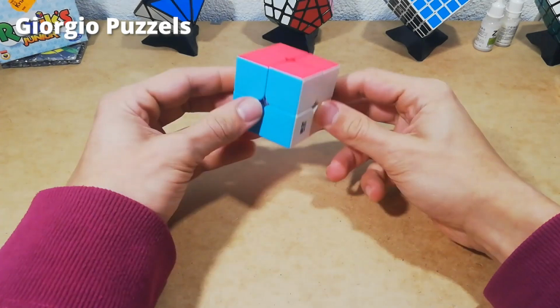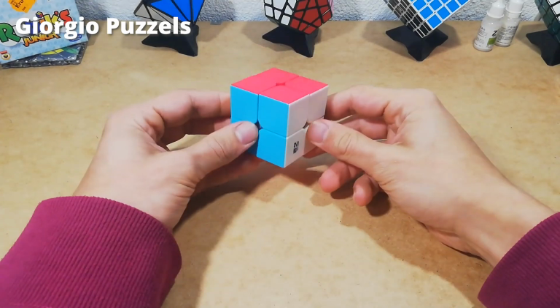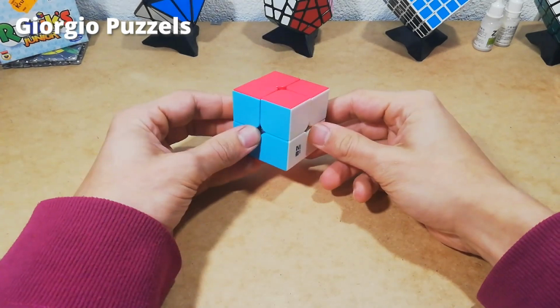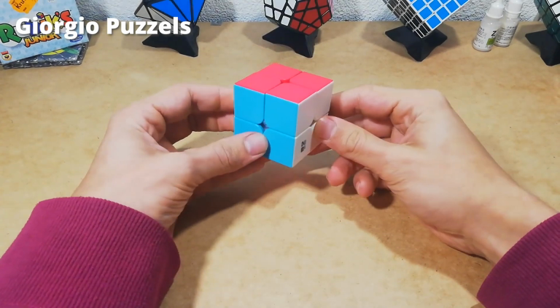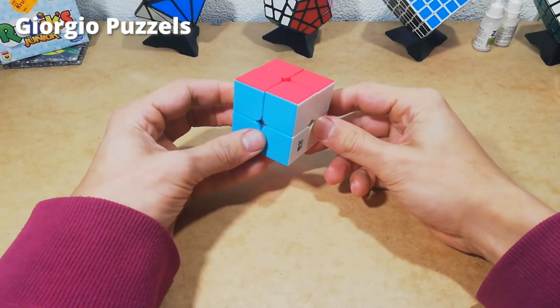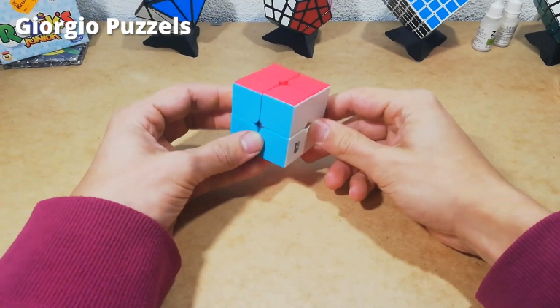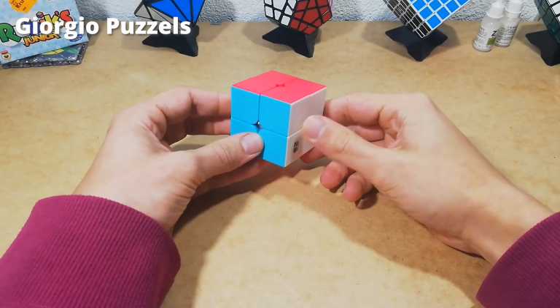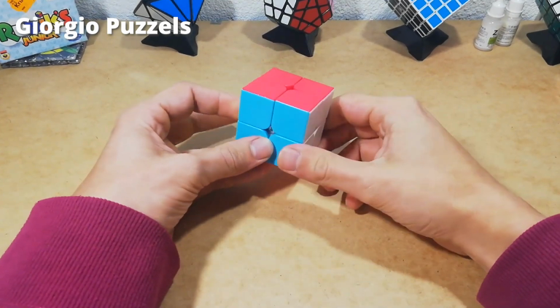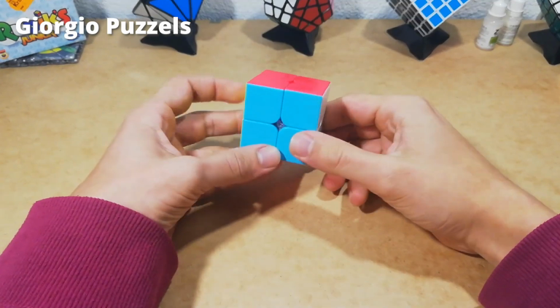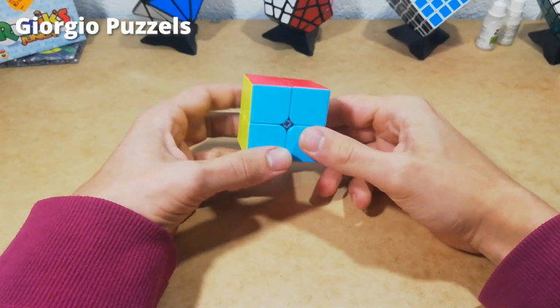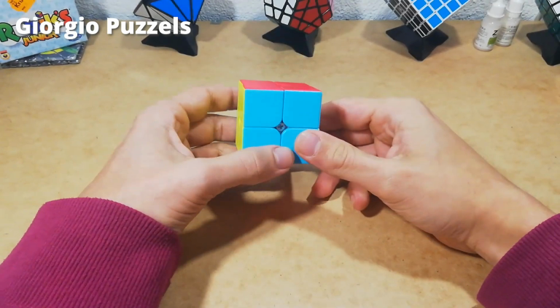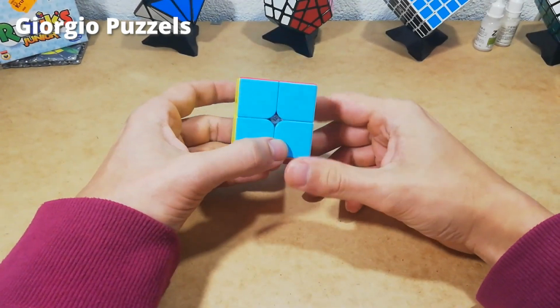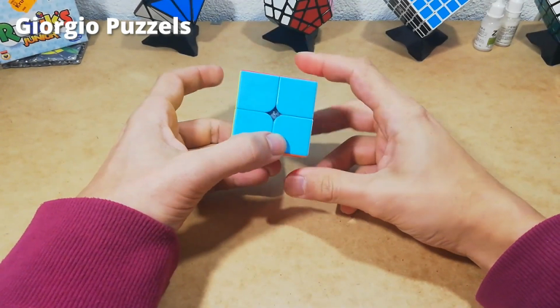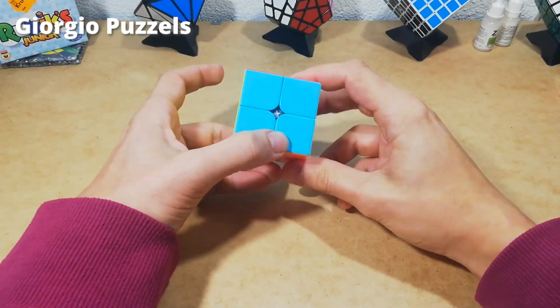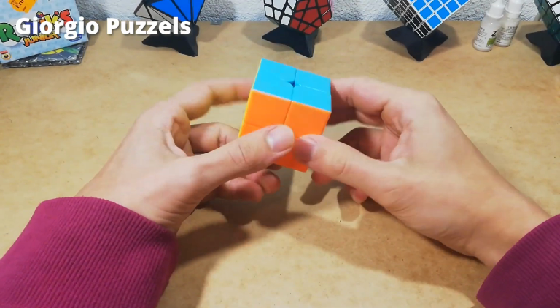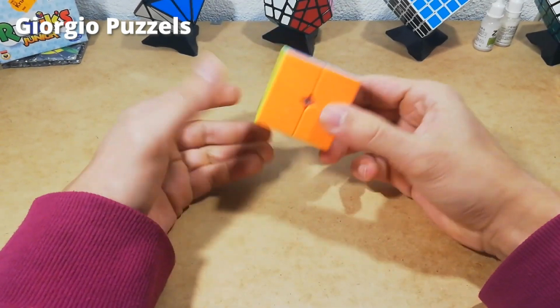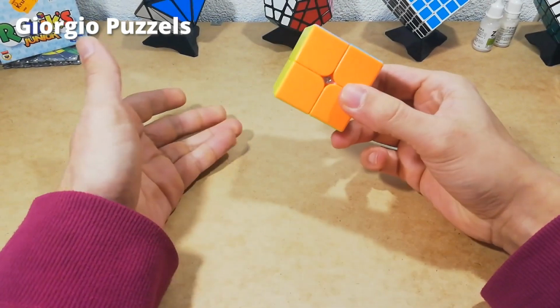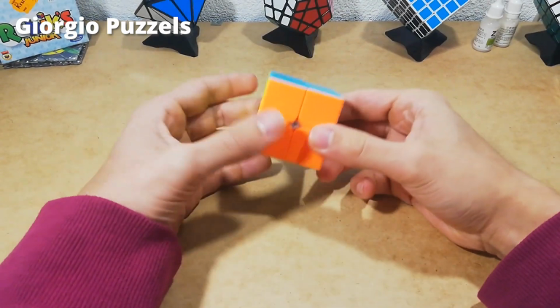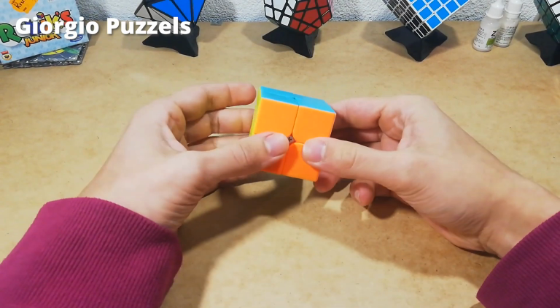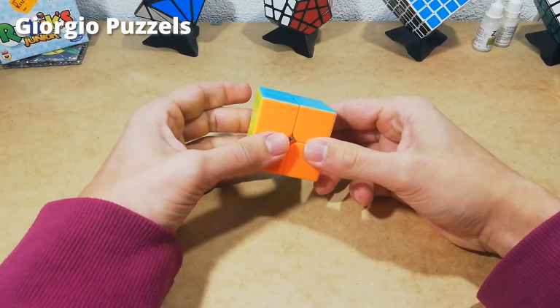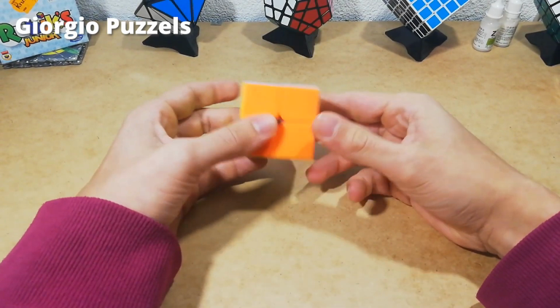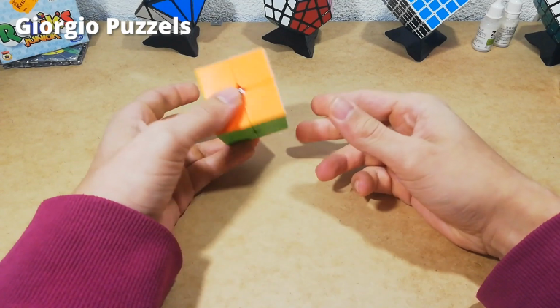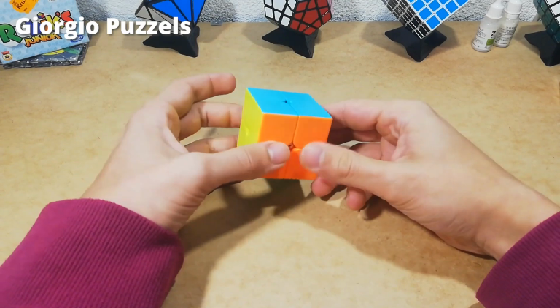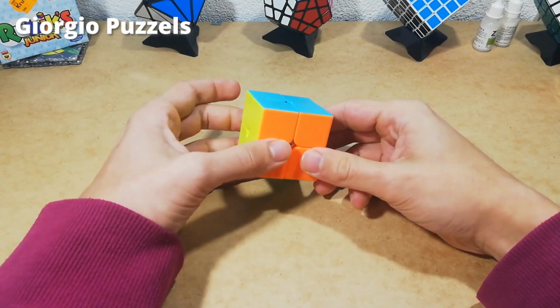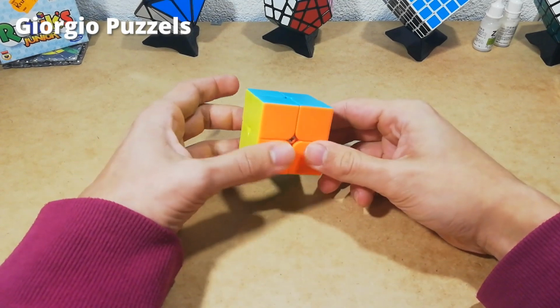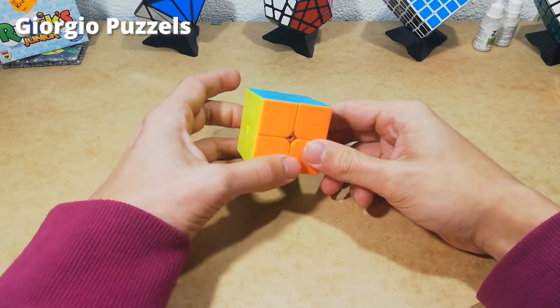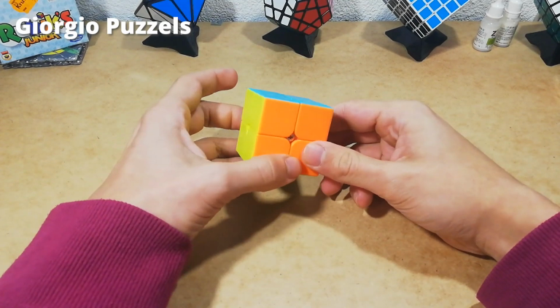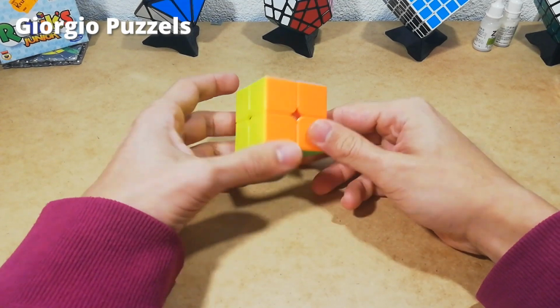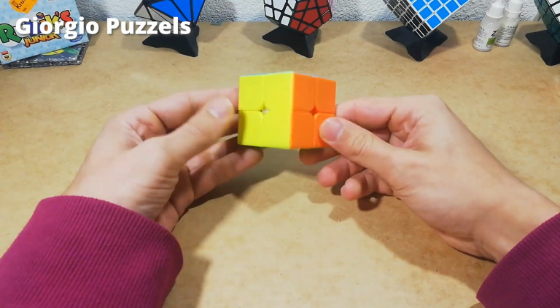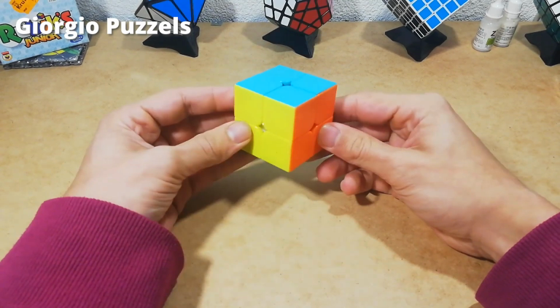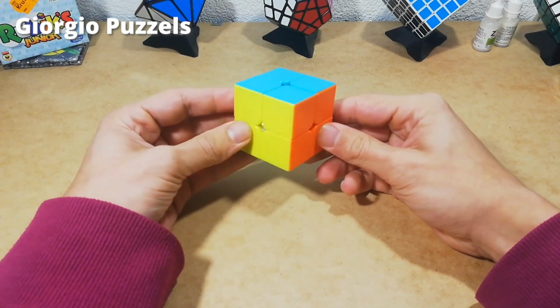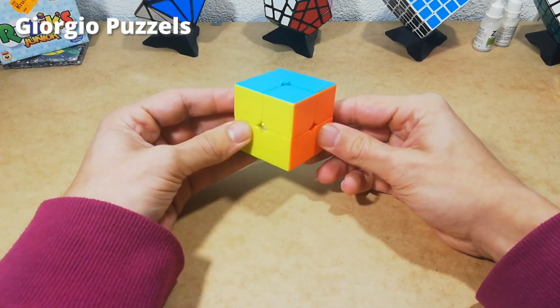So I hope this helps you in fixing your 2x2x2. If you've learned something today please don't forget to like and subscribe. See you next time.